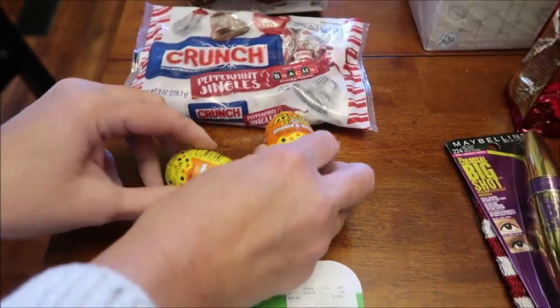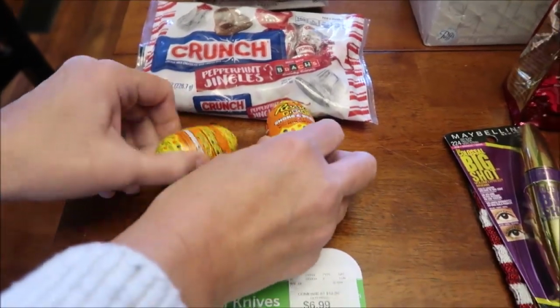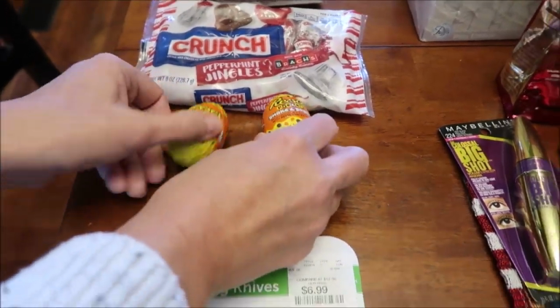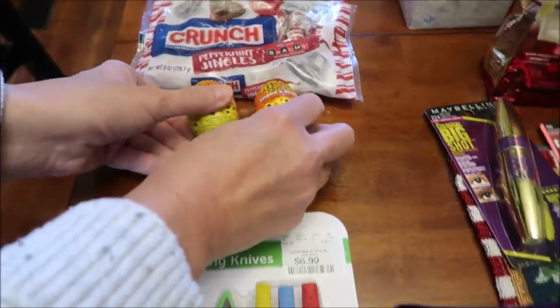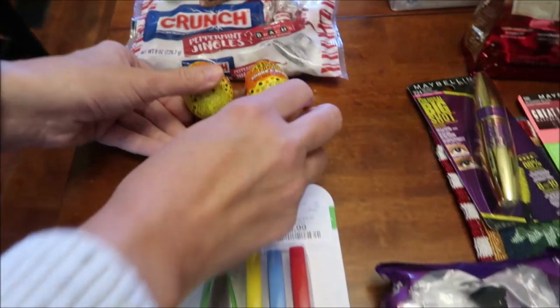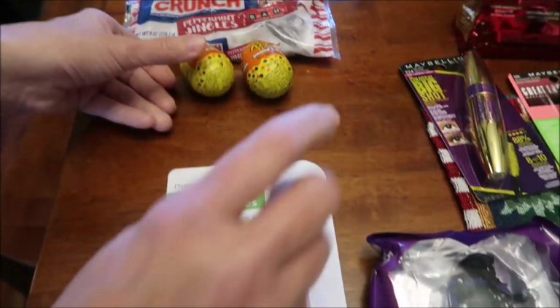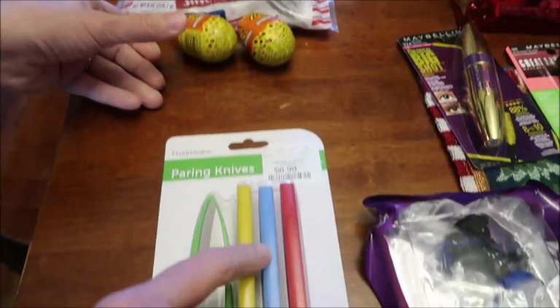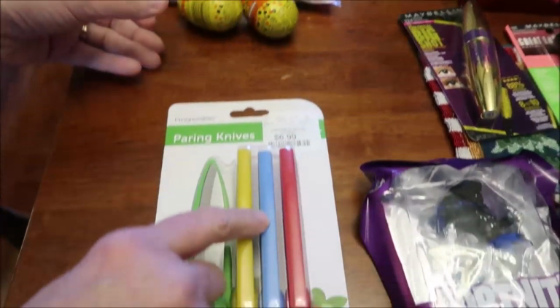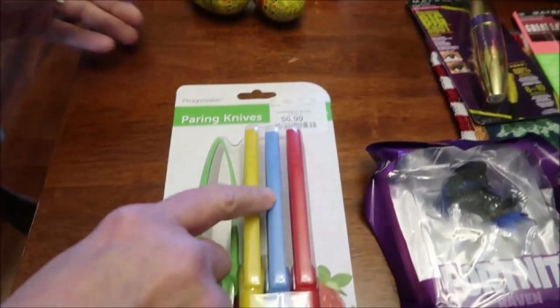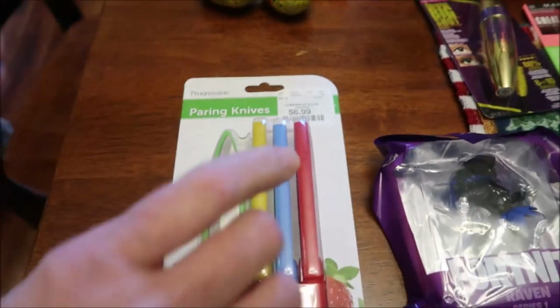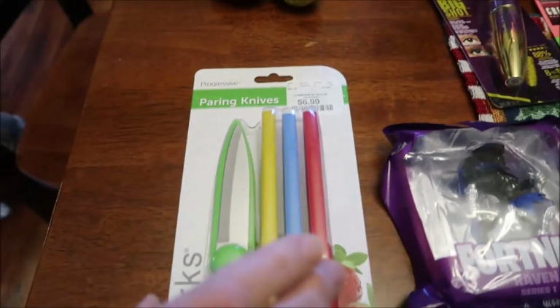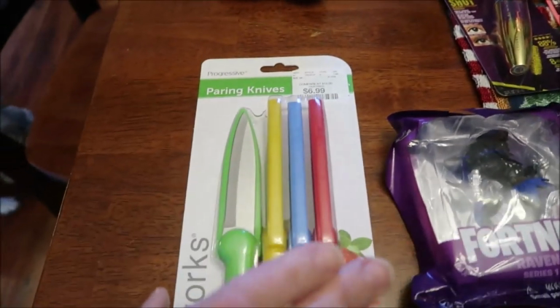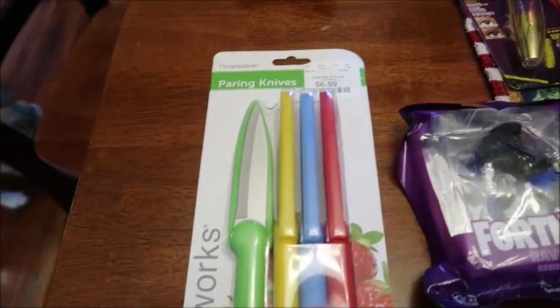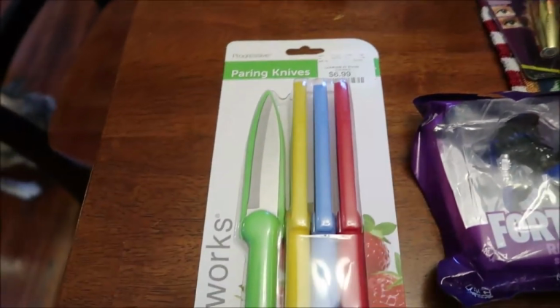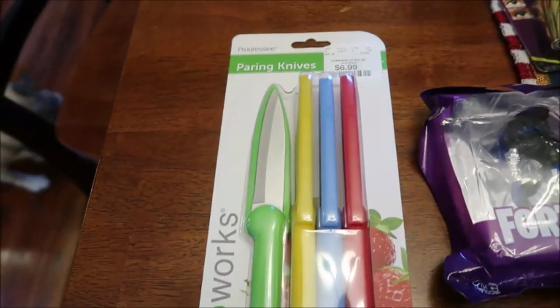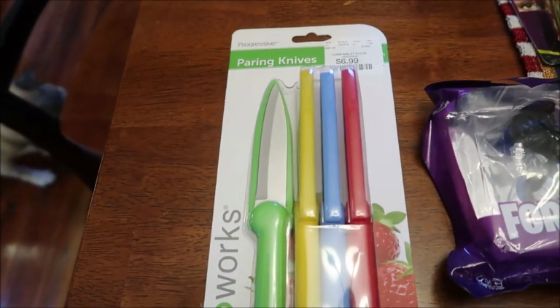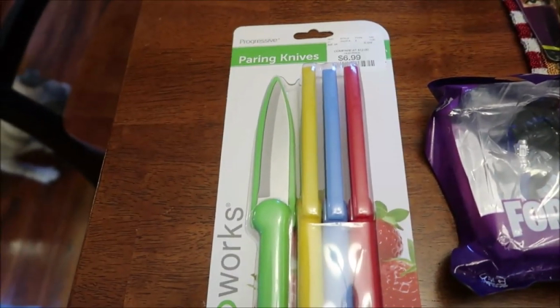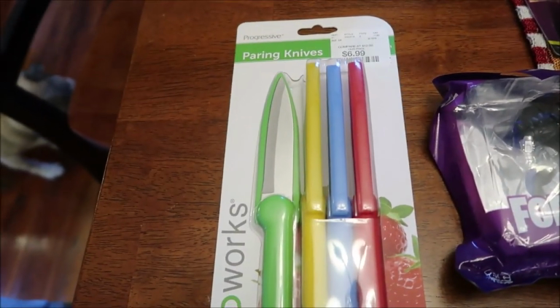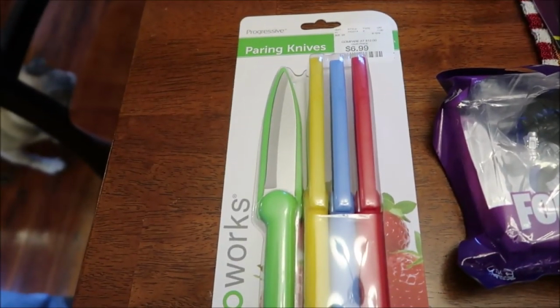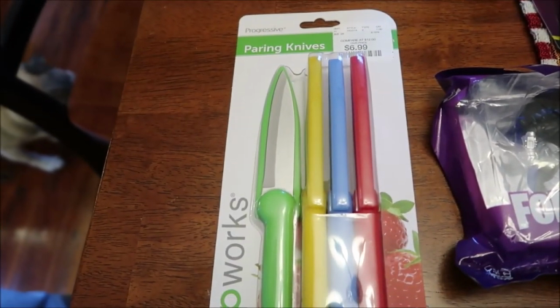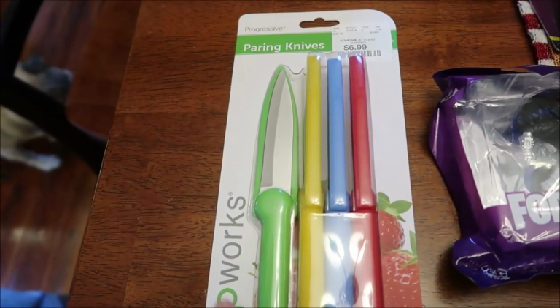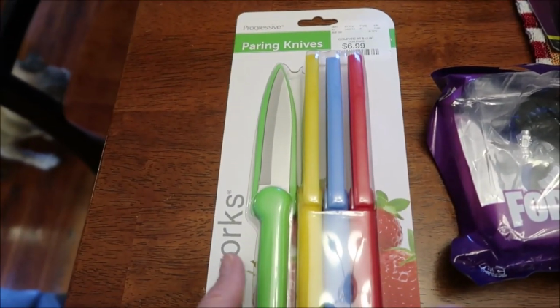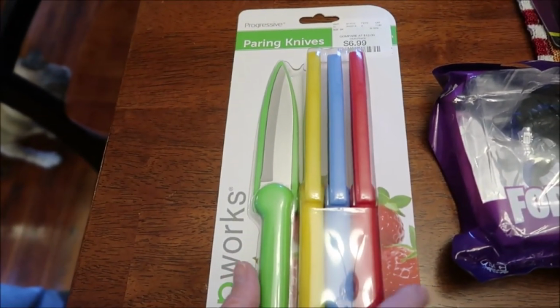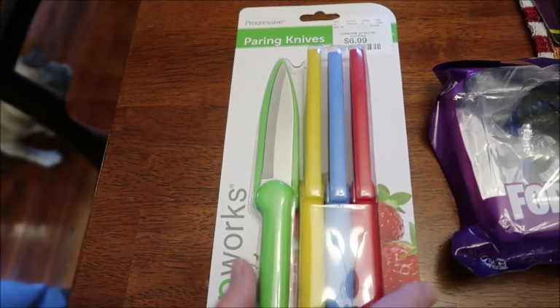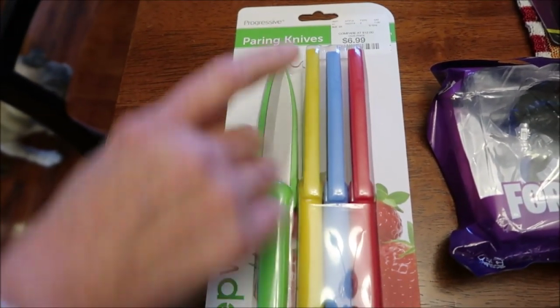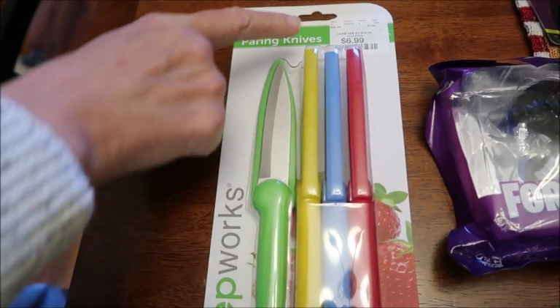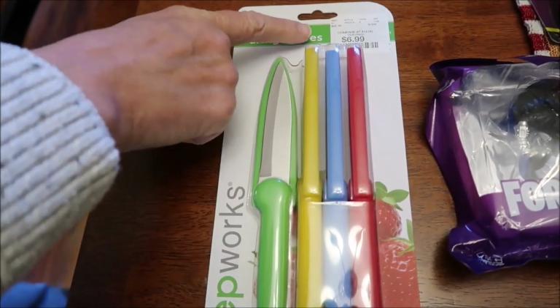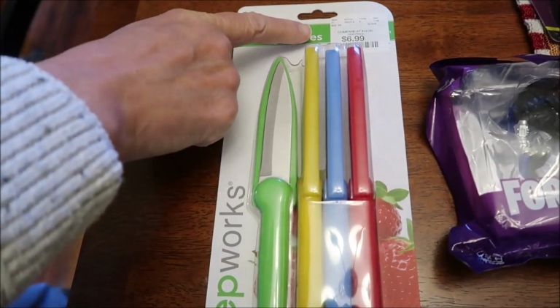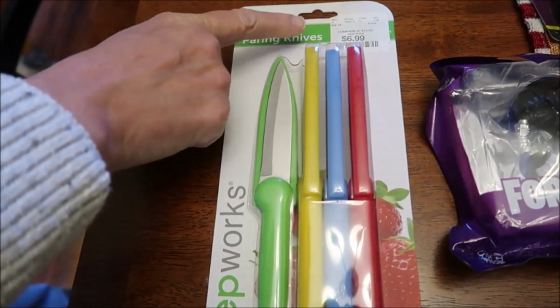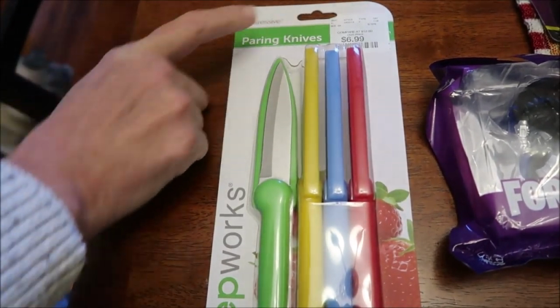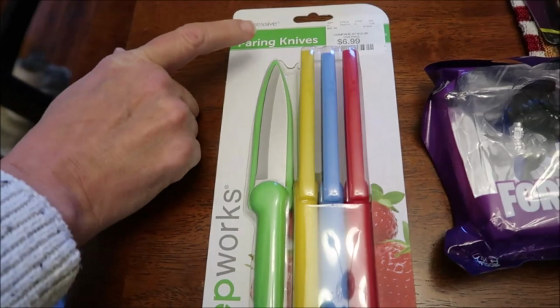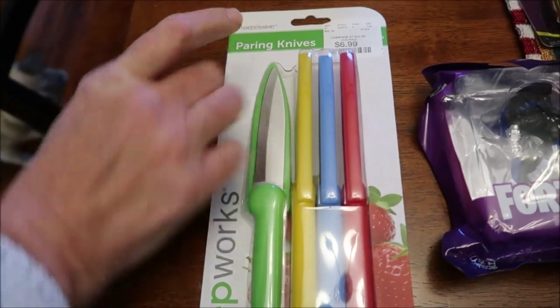In HomeGoods, Kevin bought some new paring knives — you get four knives and they were only $6.99.